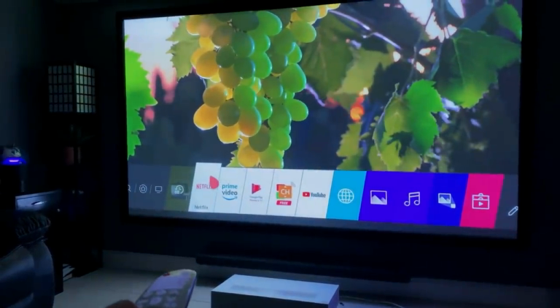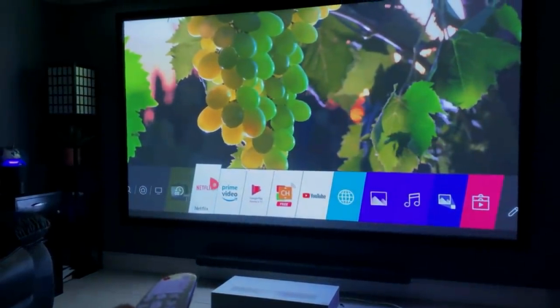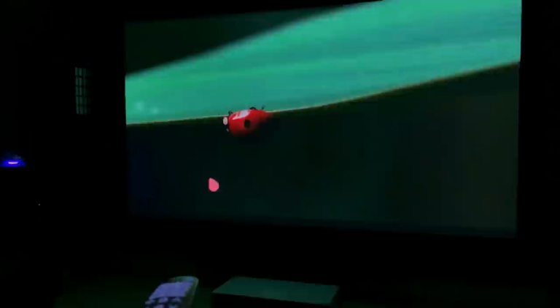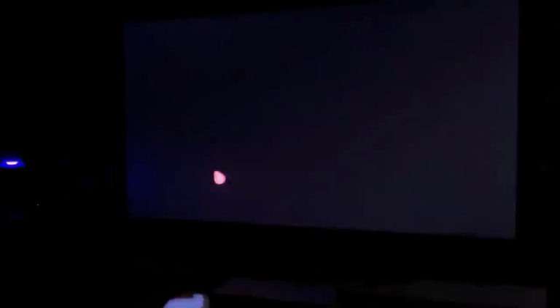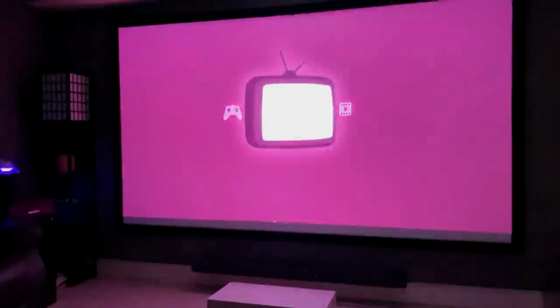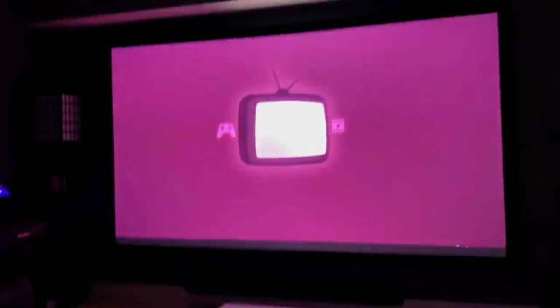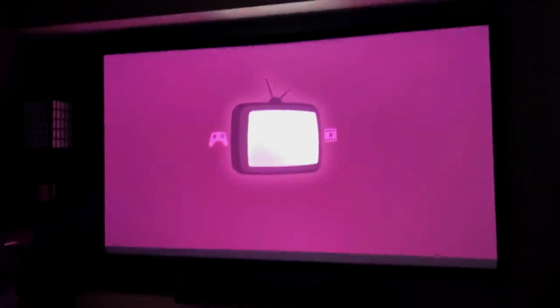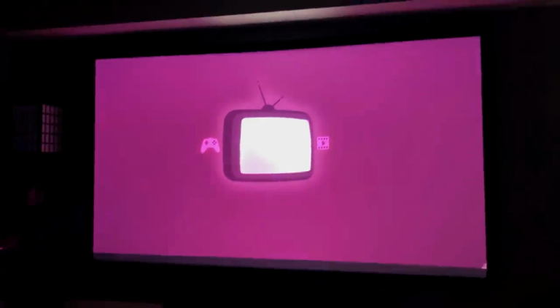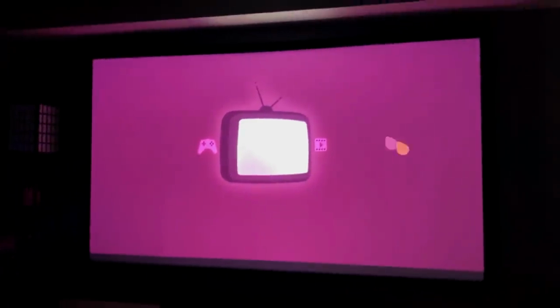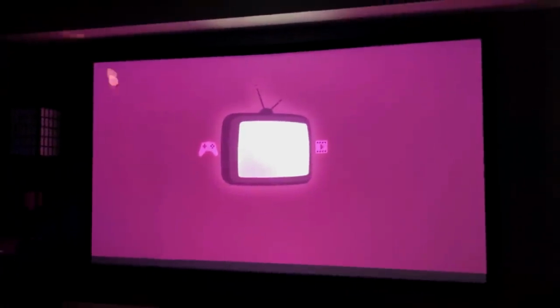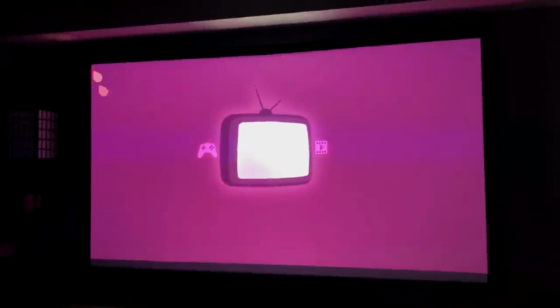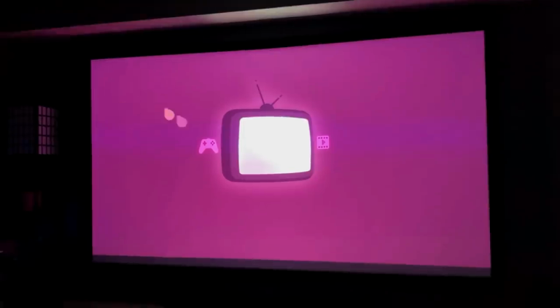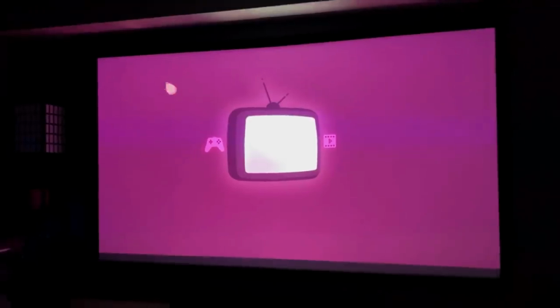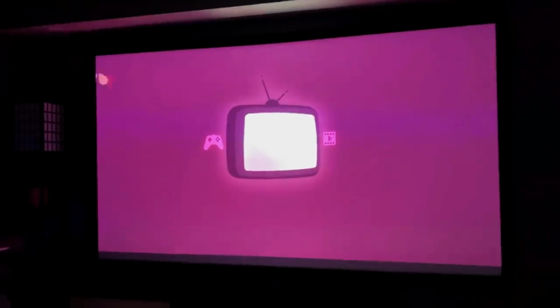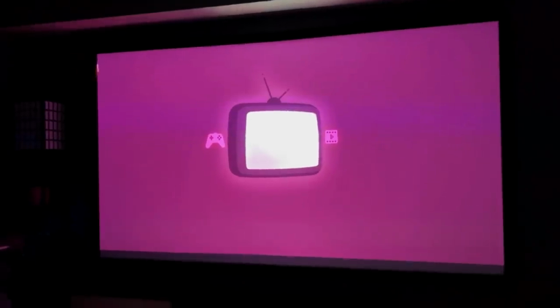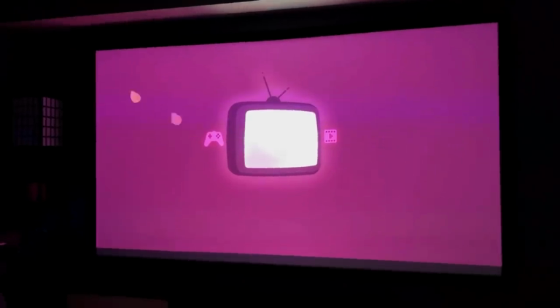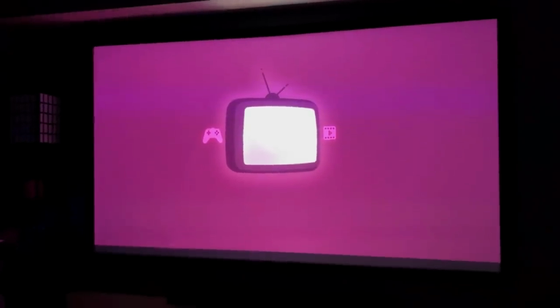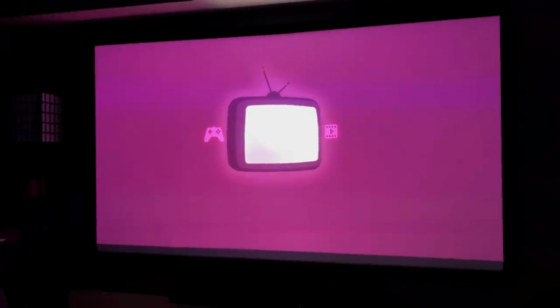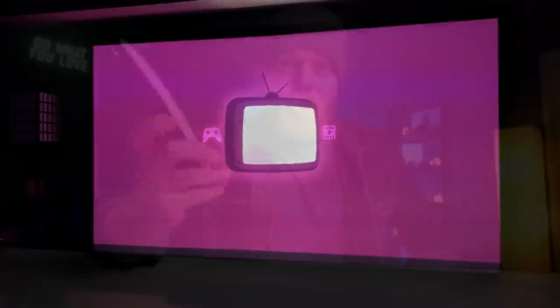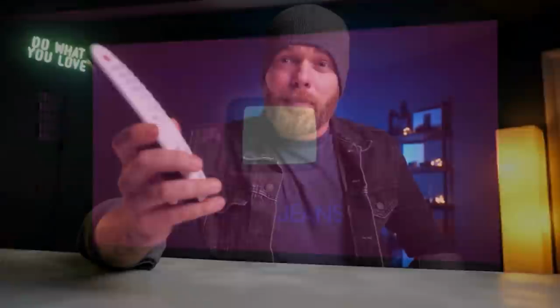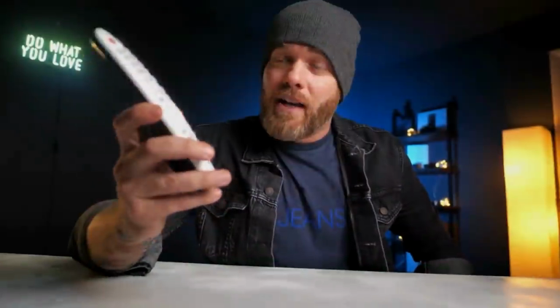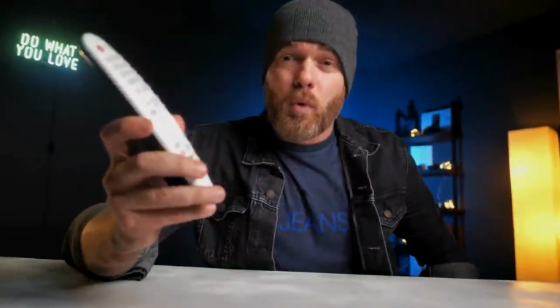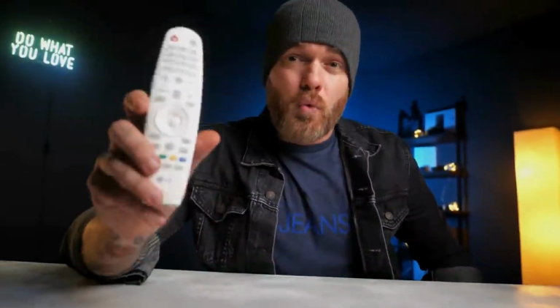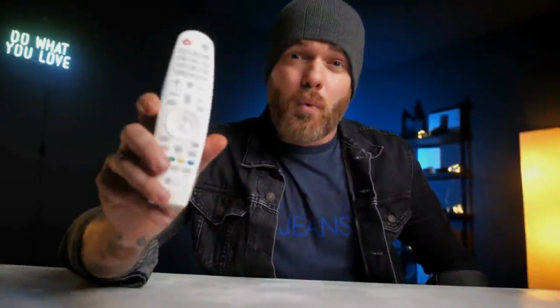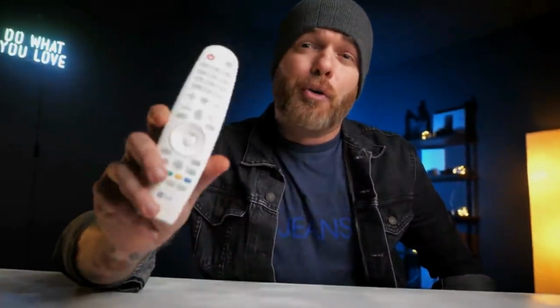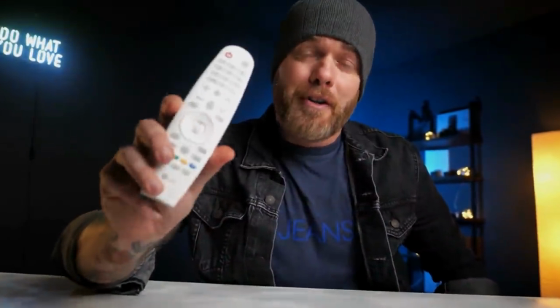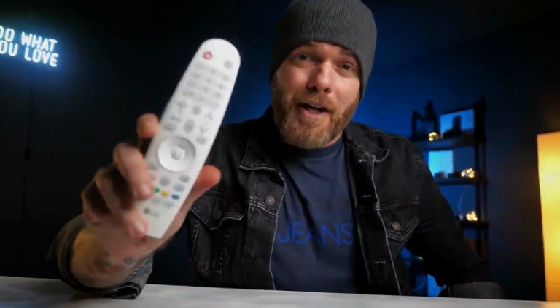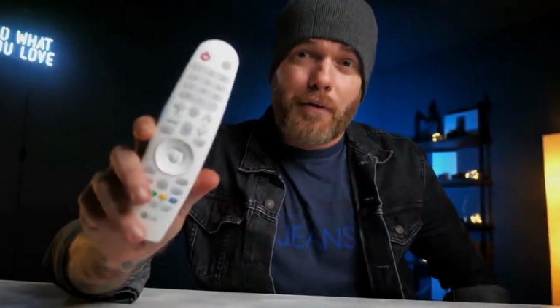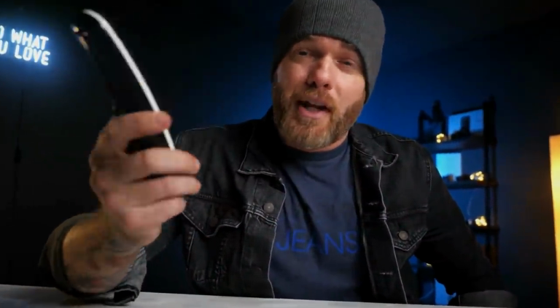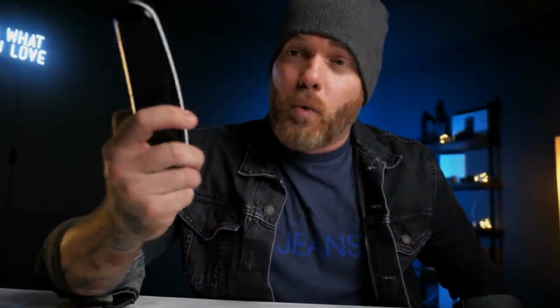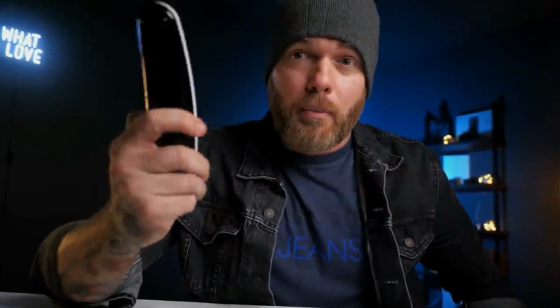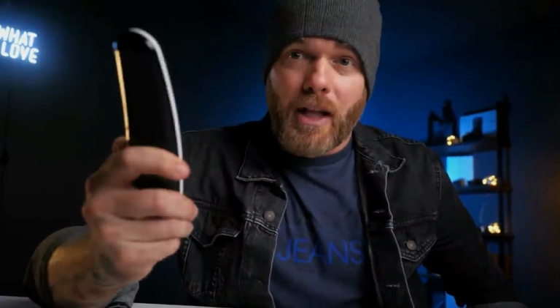On top of that, the remote has built-in voice control and the projector is running Google Assistant, so simply tell it what you want while holding the microphone and it will comply.